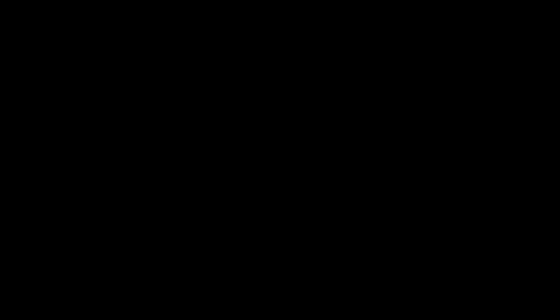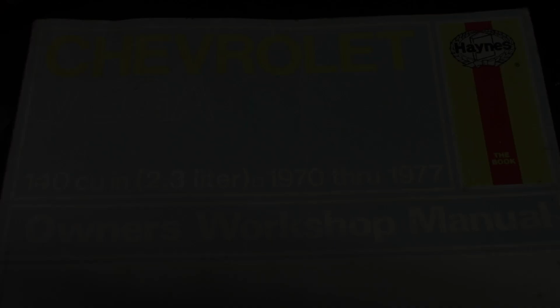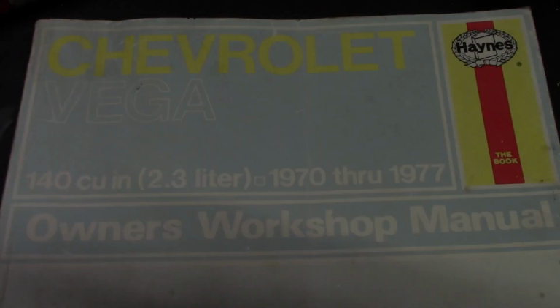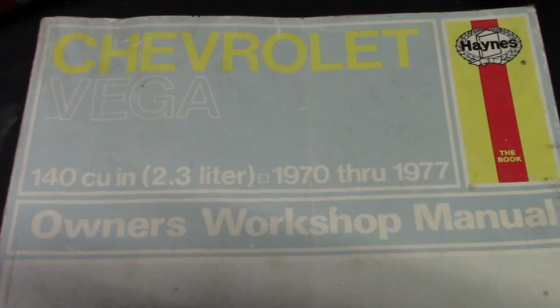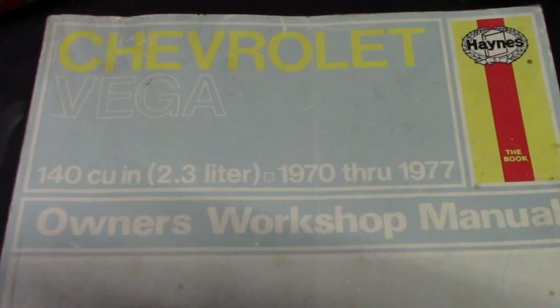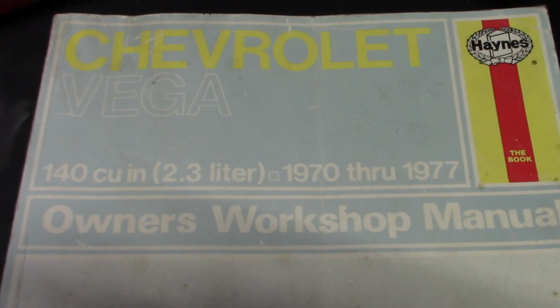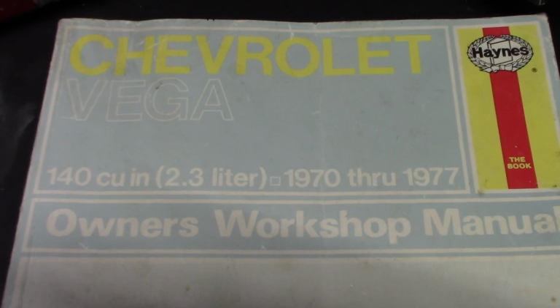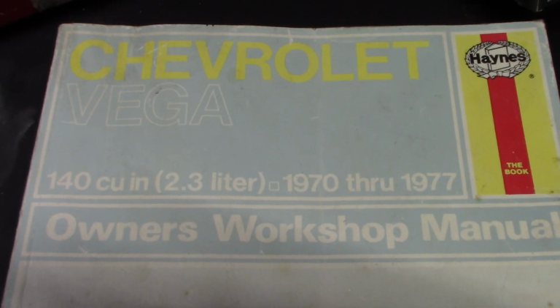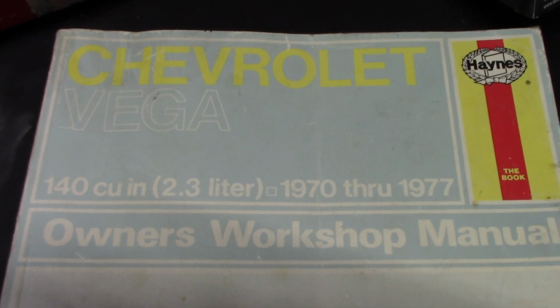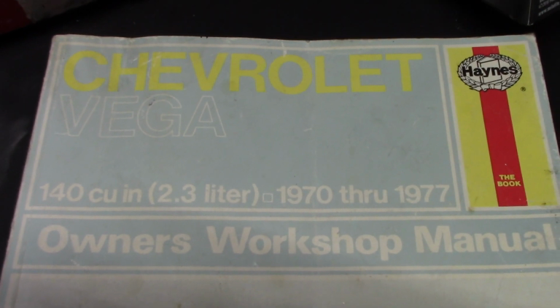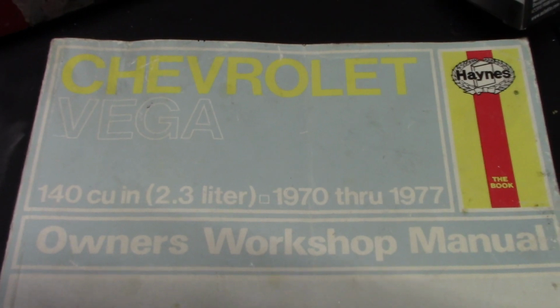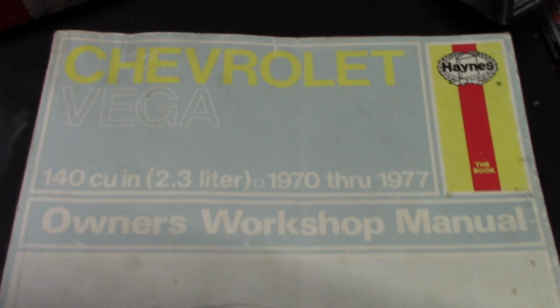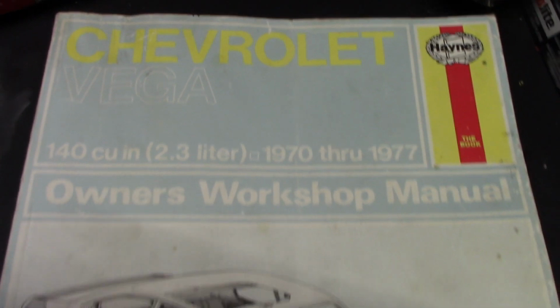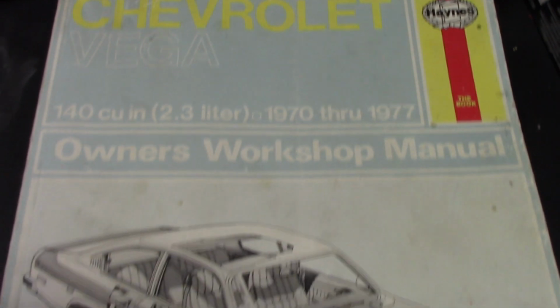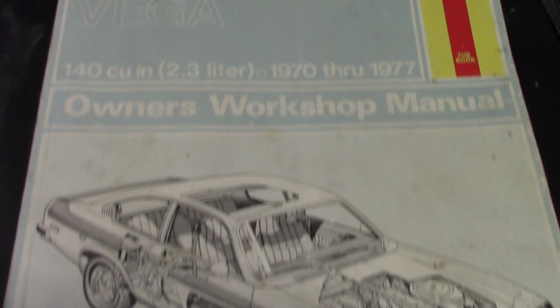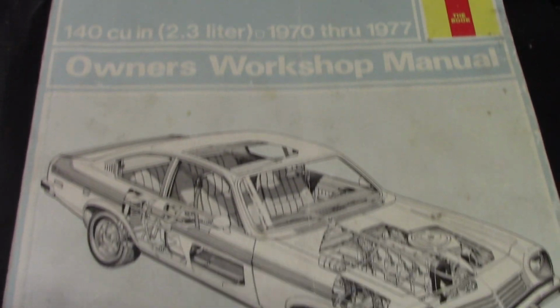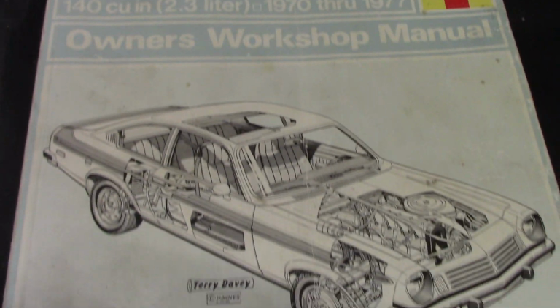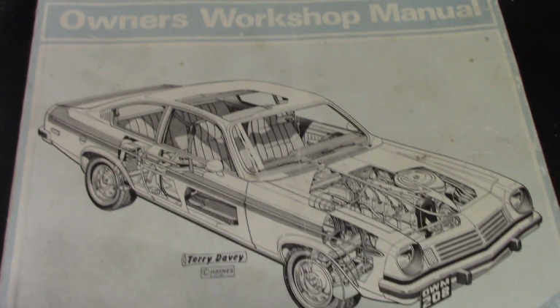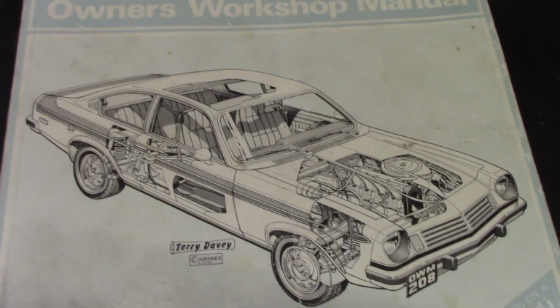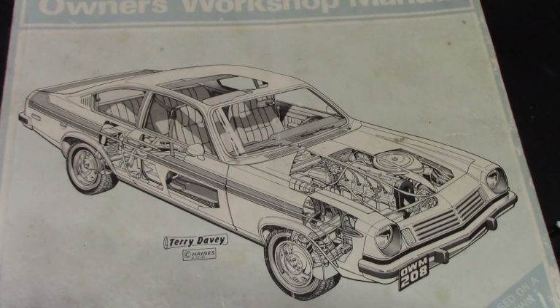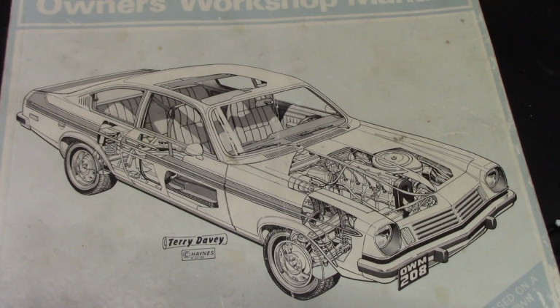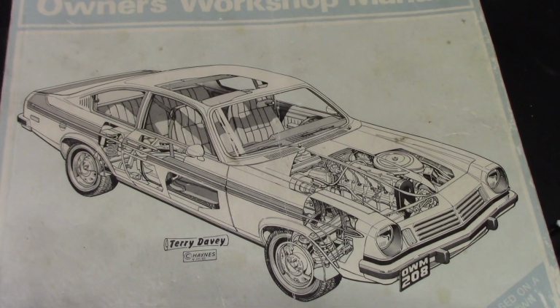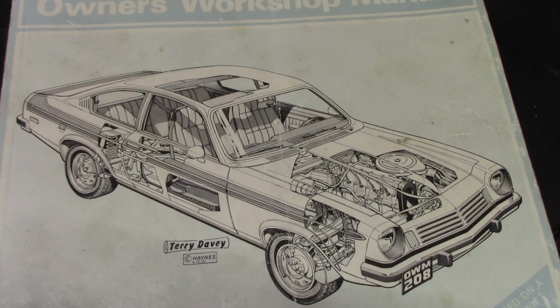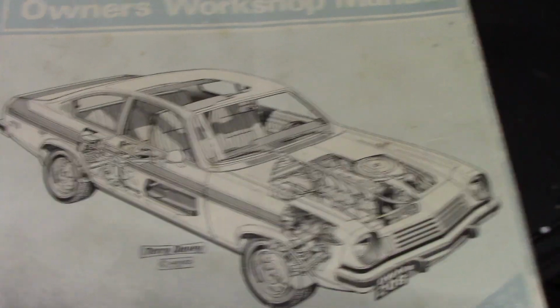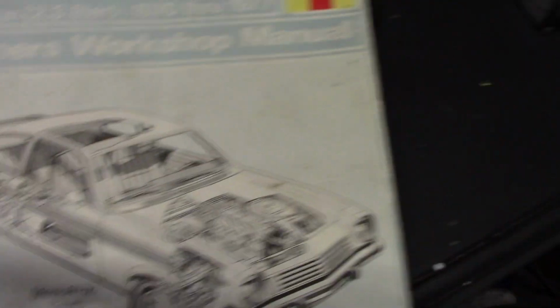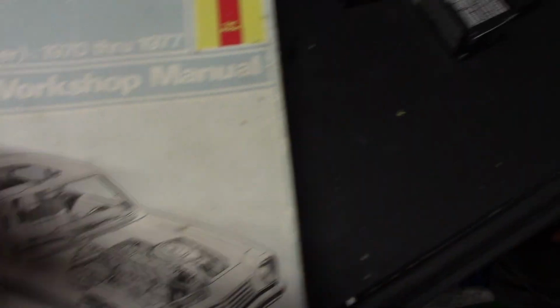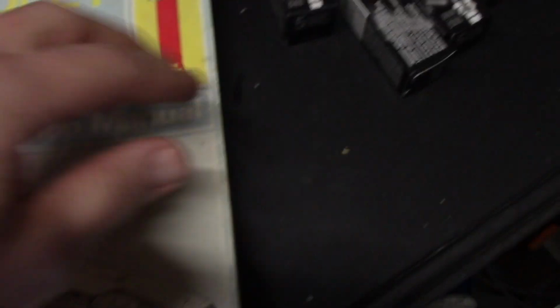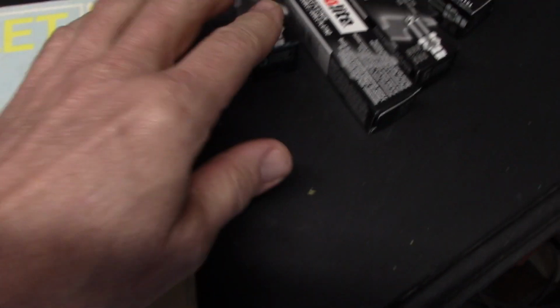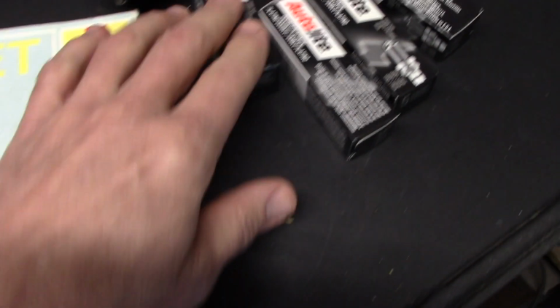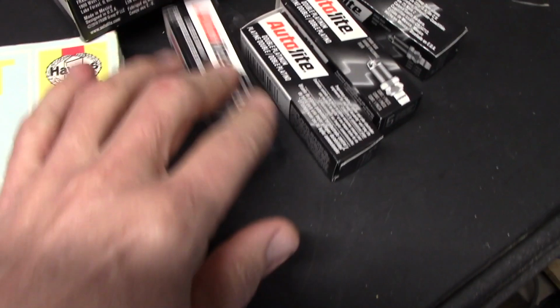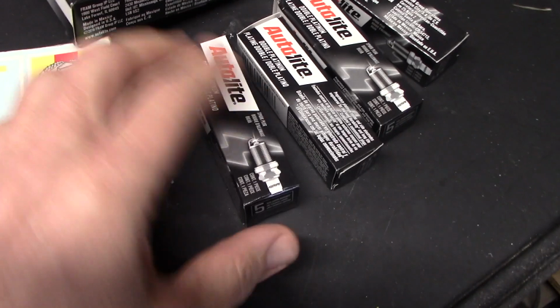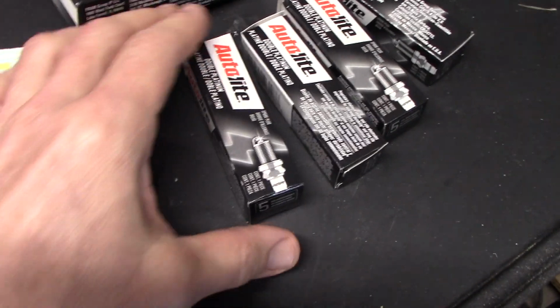Hey guys, Brian, Mr. SF Studios, working on the Vega today. I'm going to put a set of plugs in.